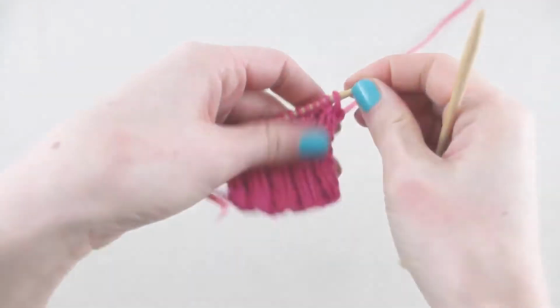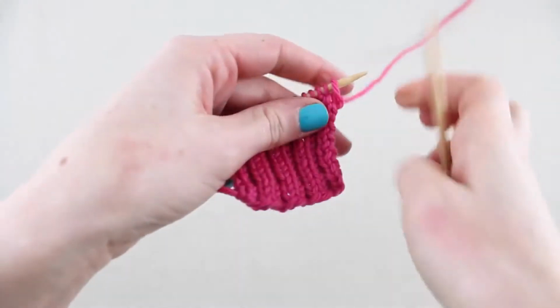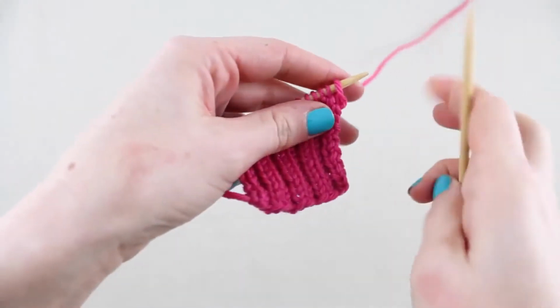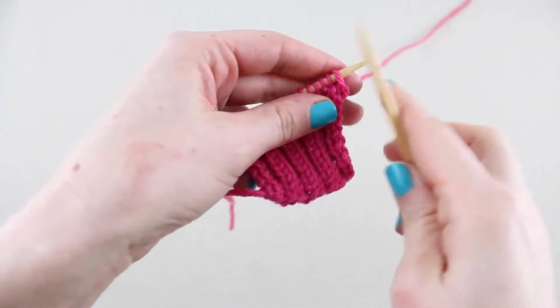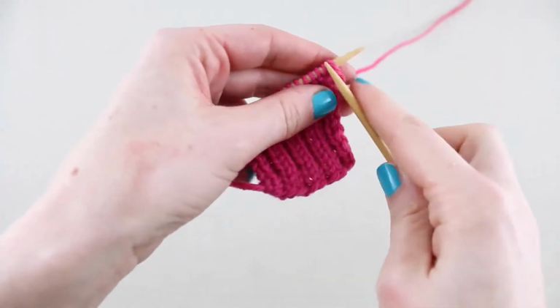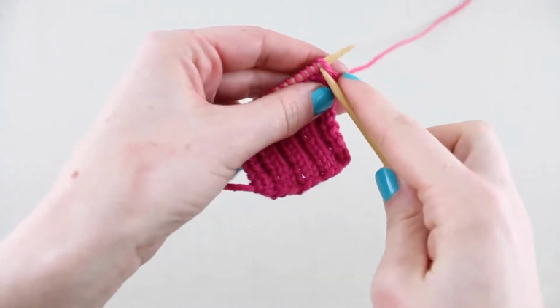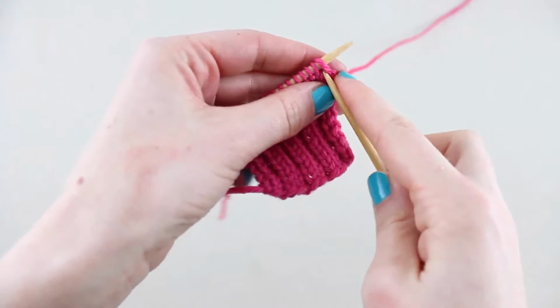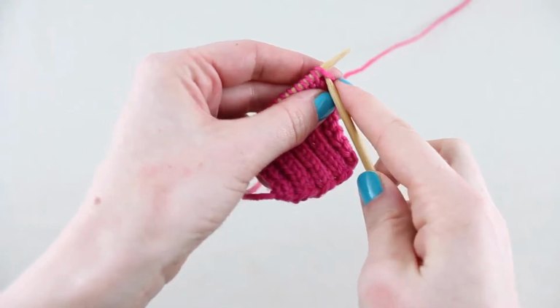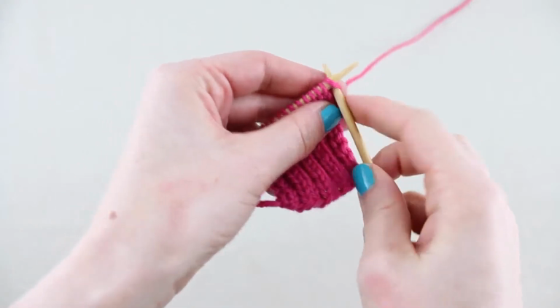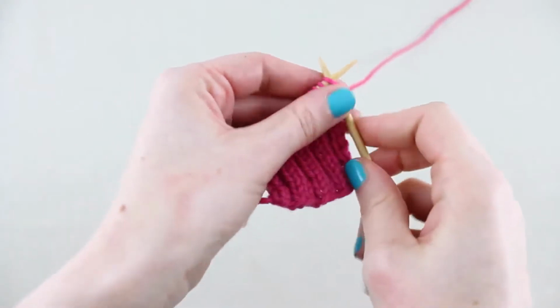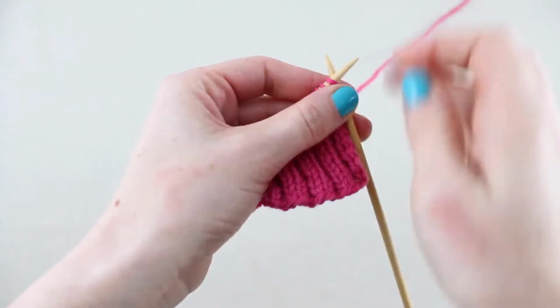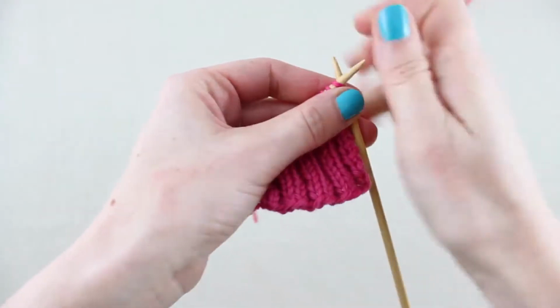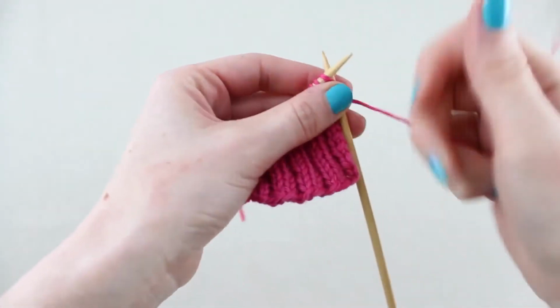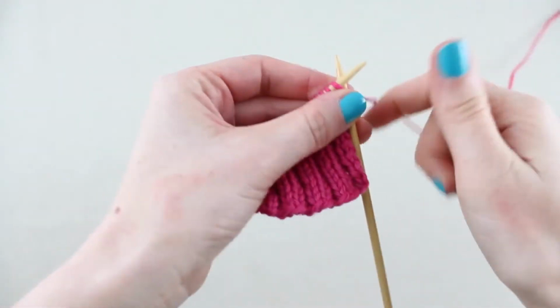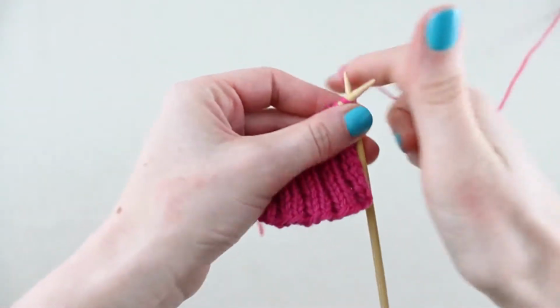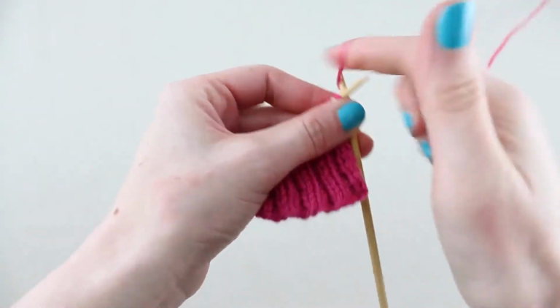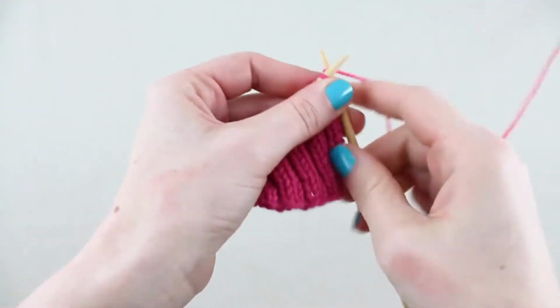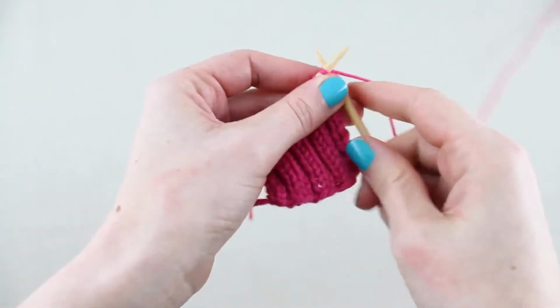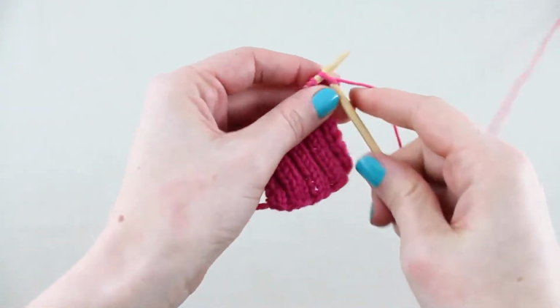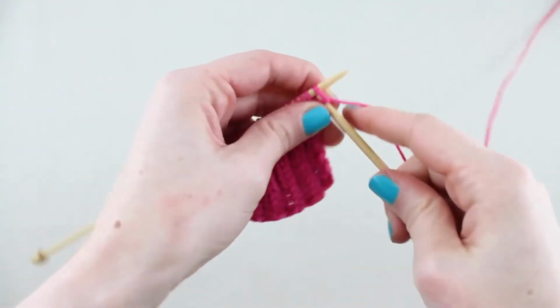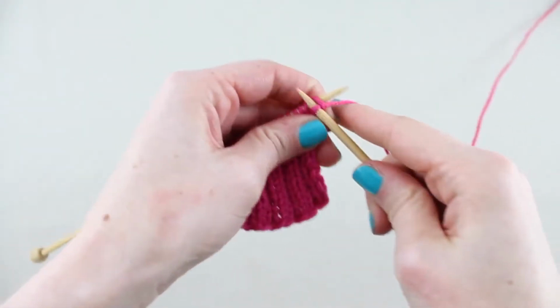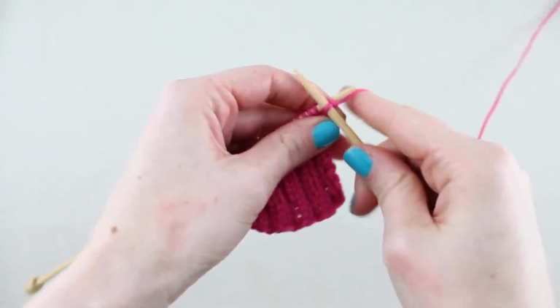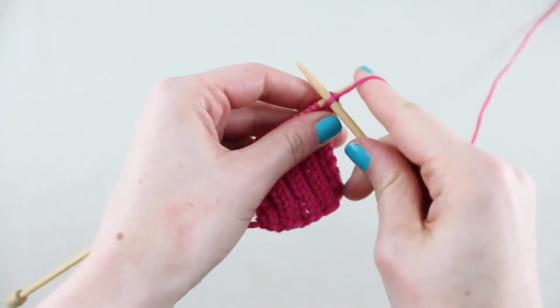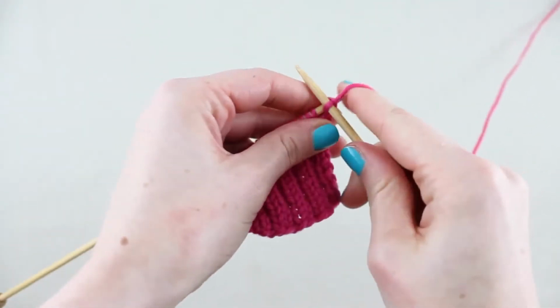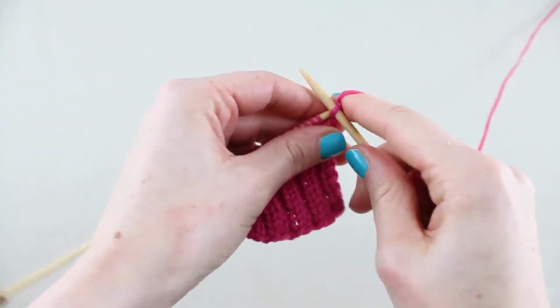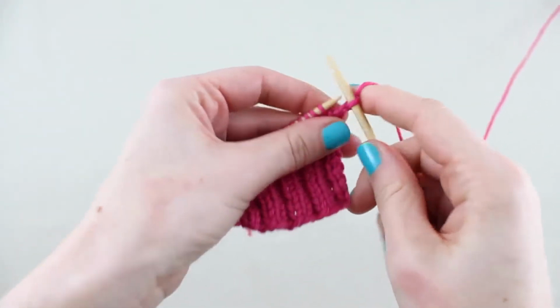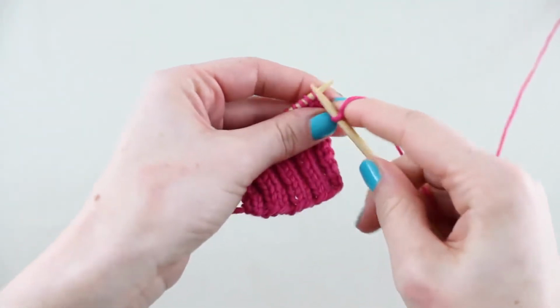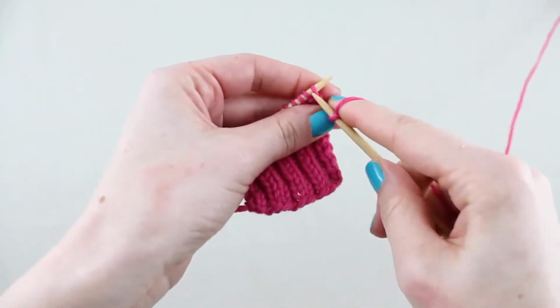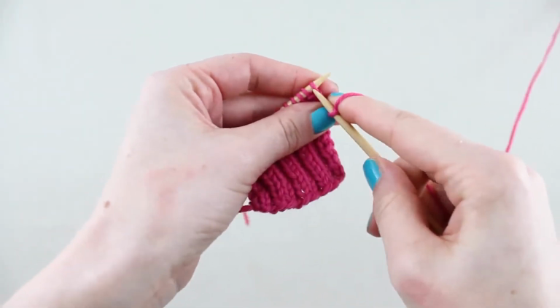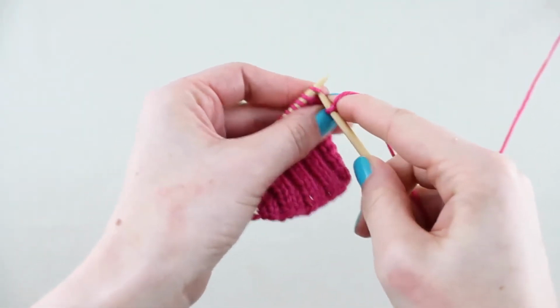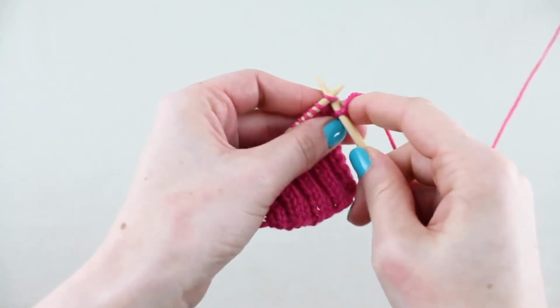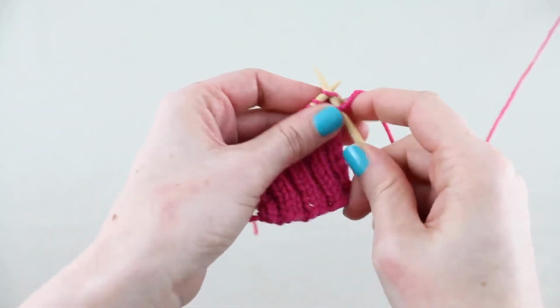On row 2, knit 2 stitches then repeat bind 2, knit 2 to the end of the row.